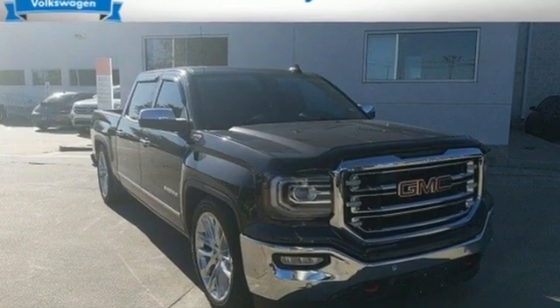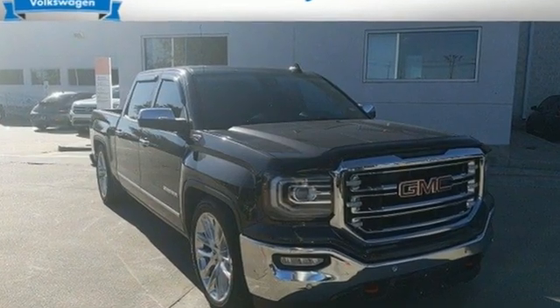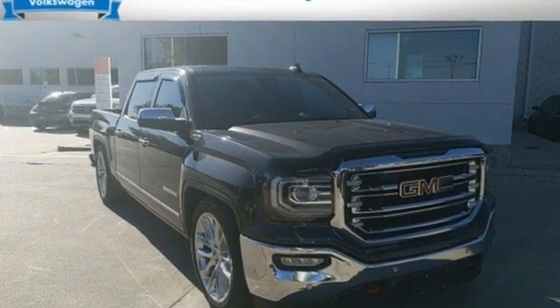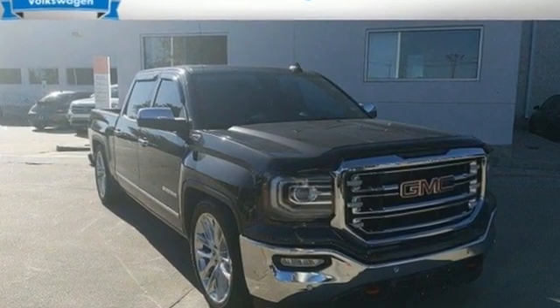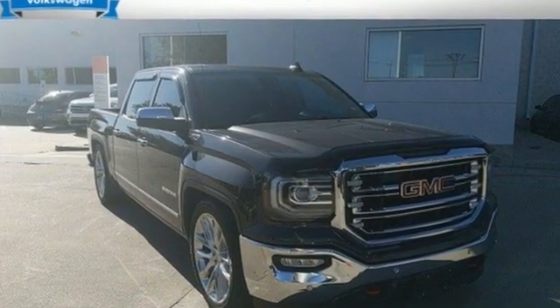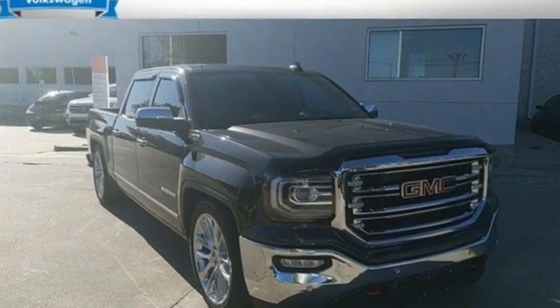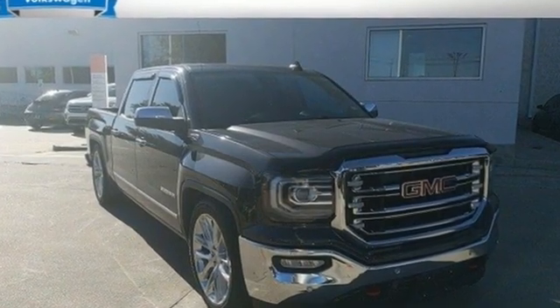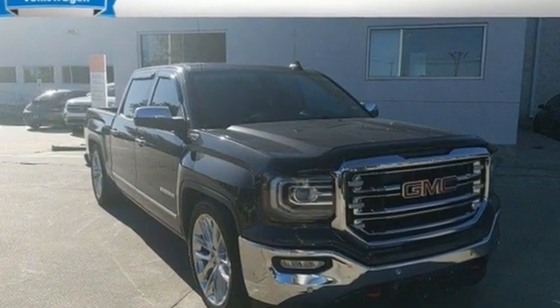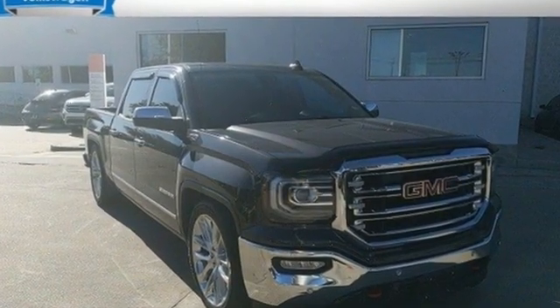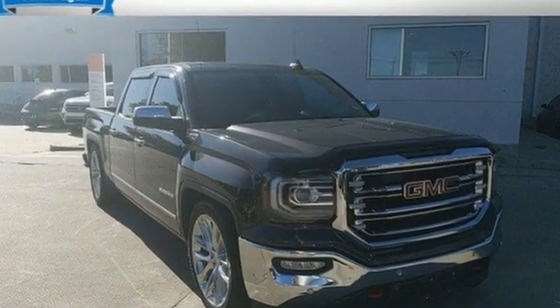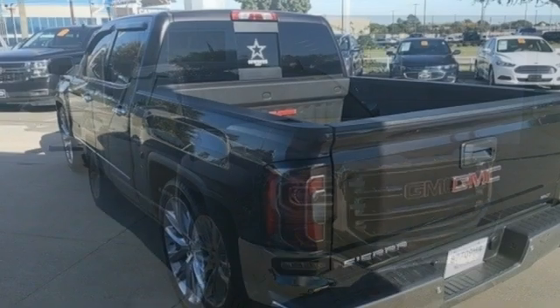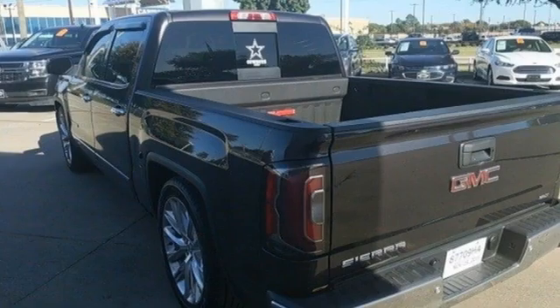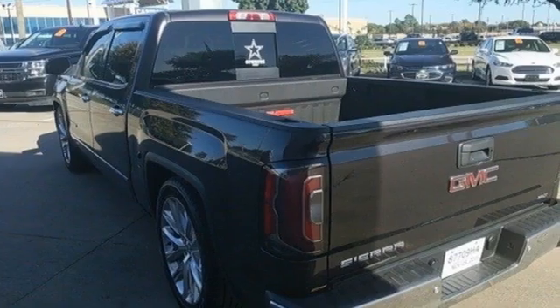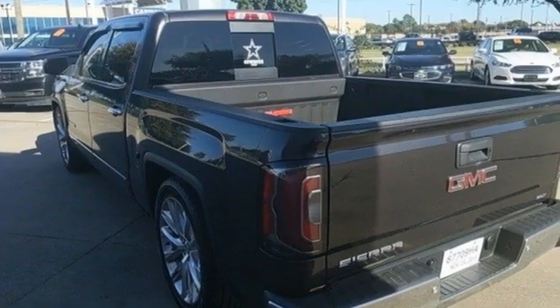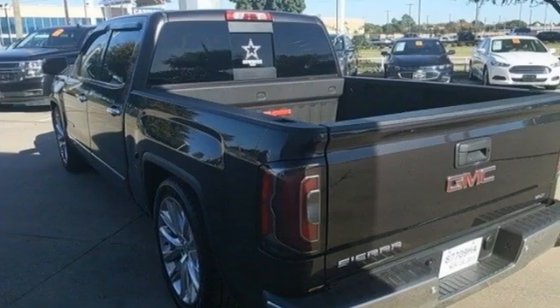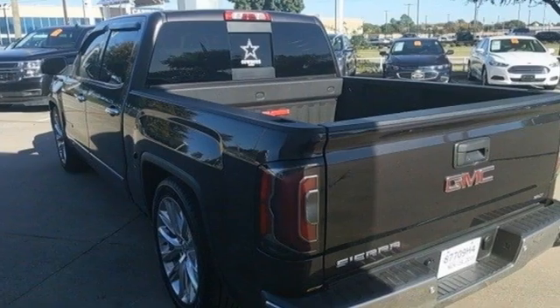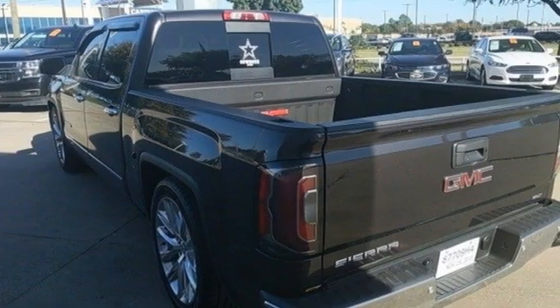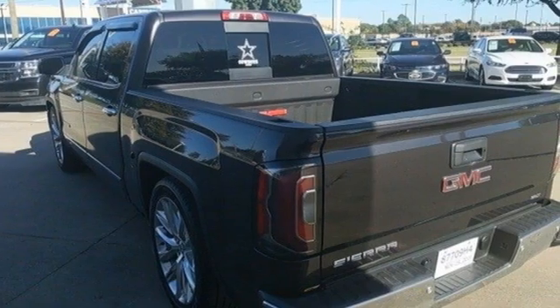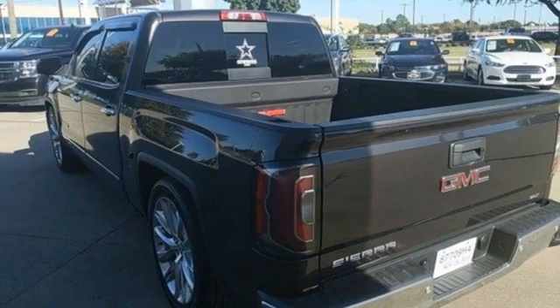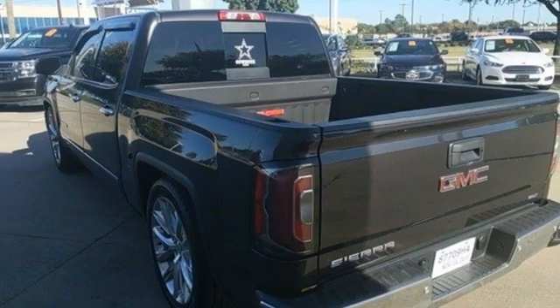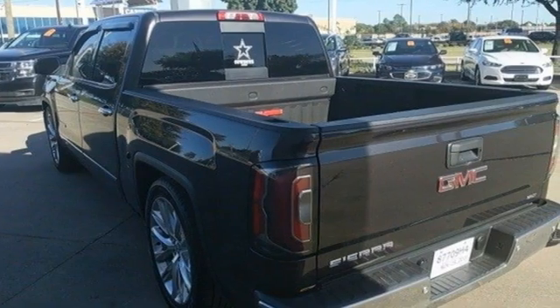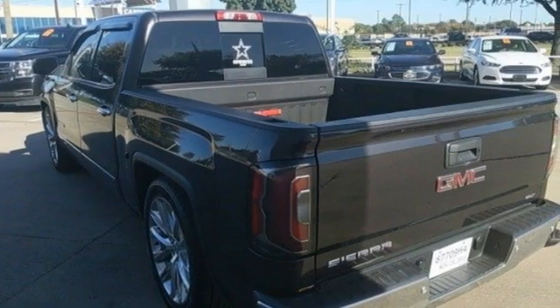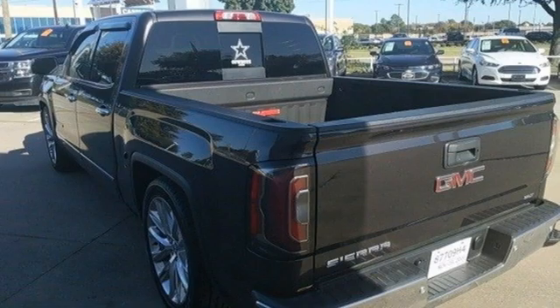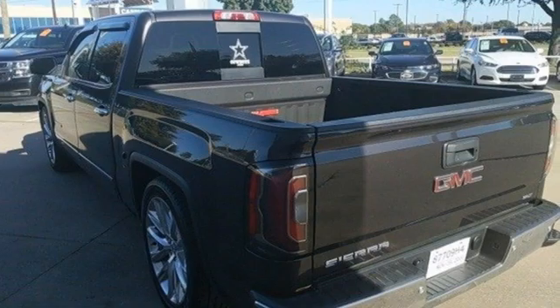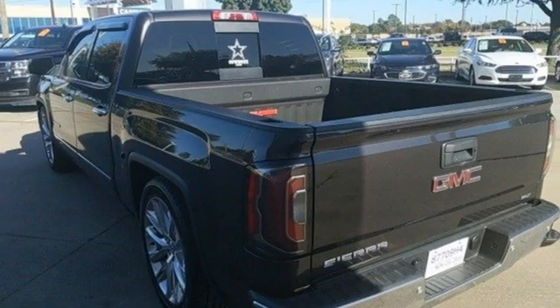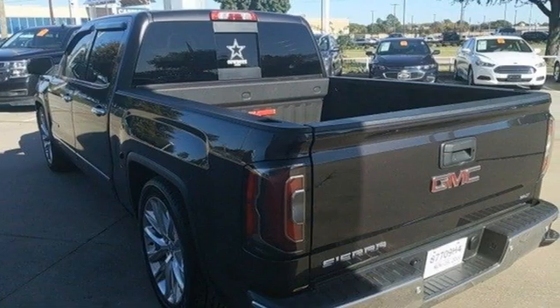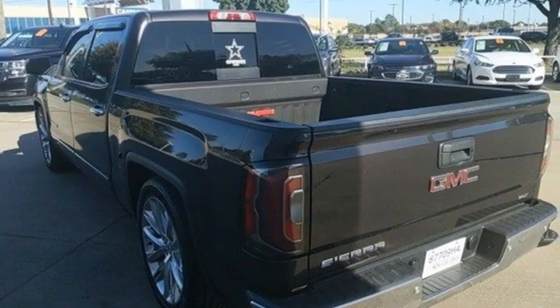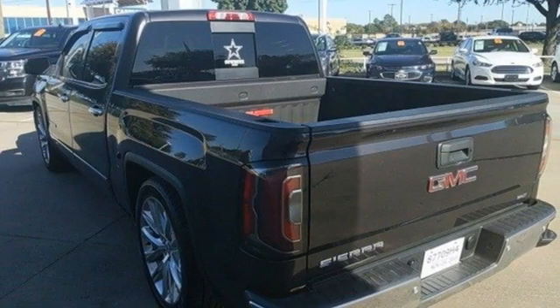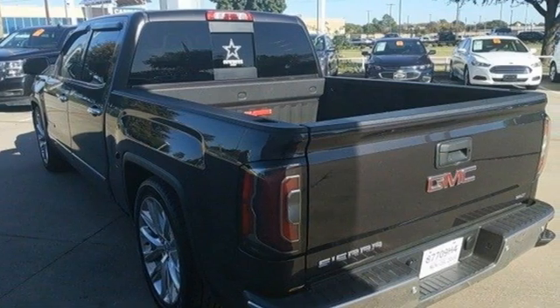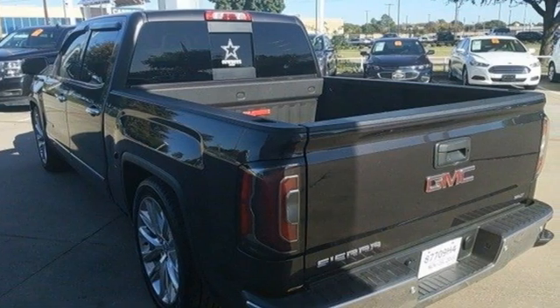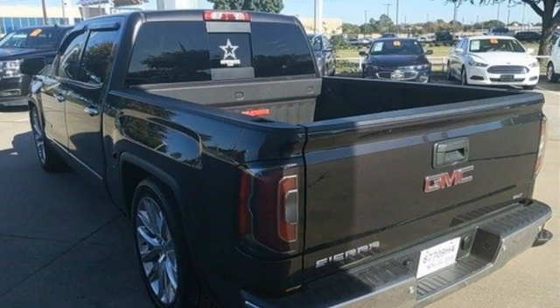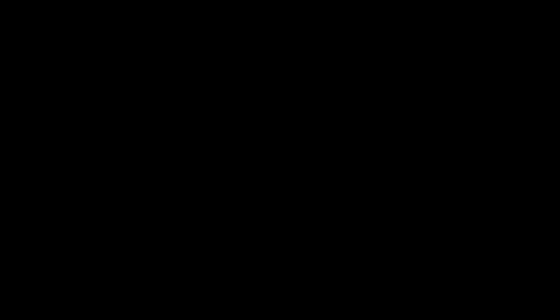Smart capabilities. Strong performance. GMC. Hurry in today and see it for yourself.